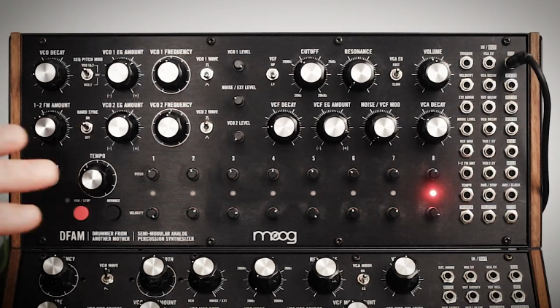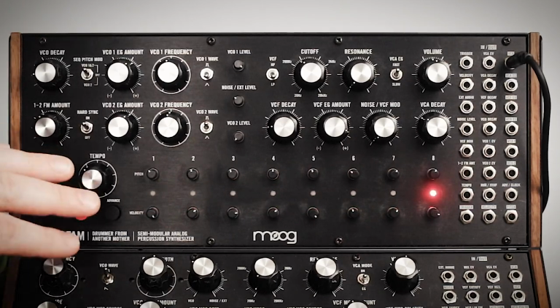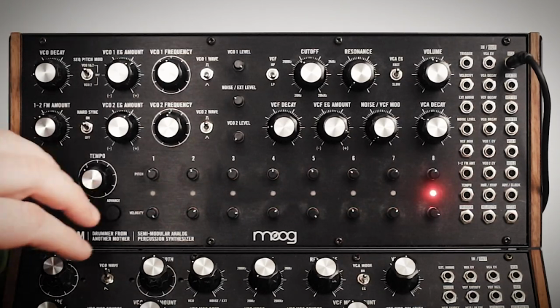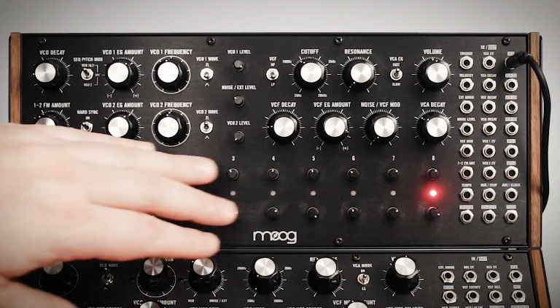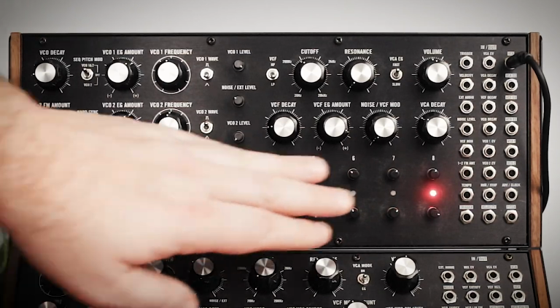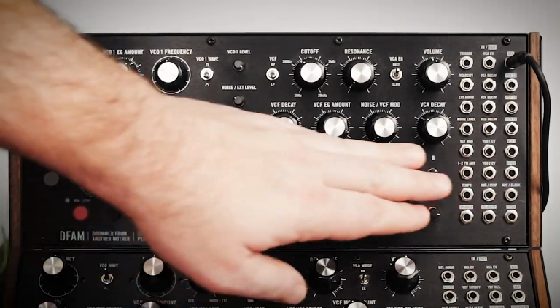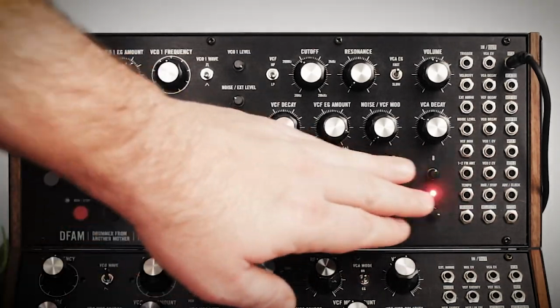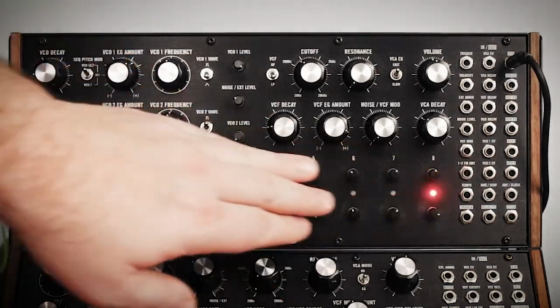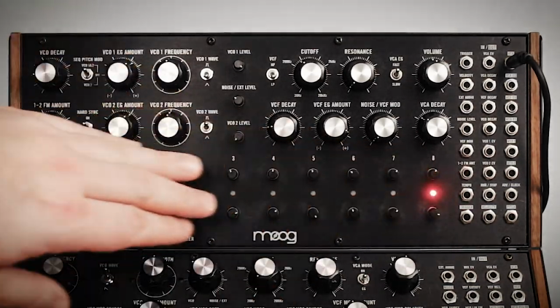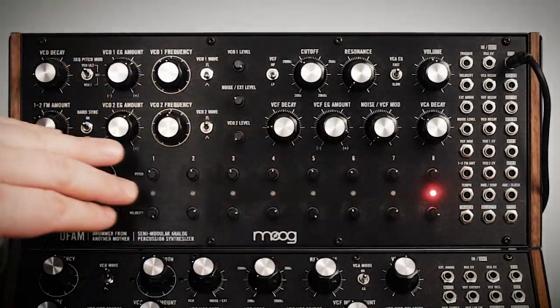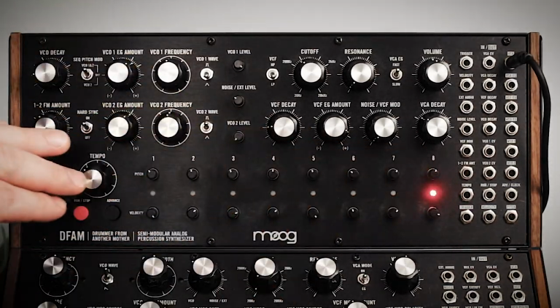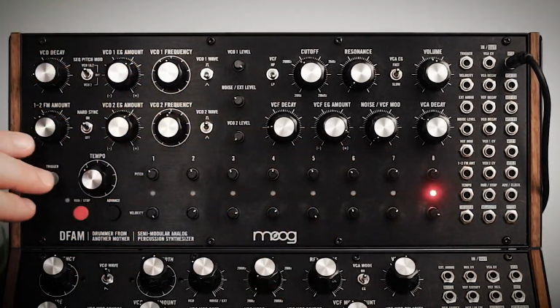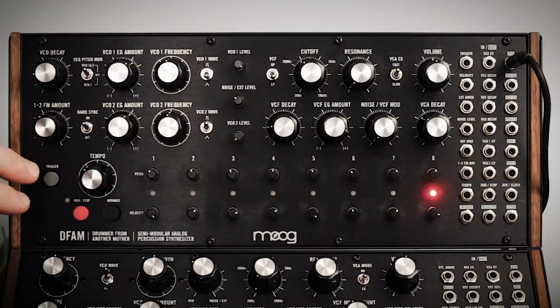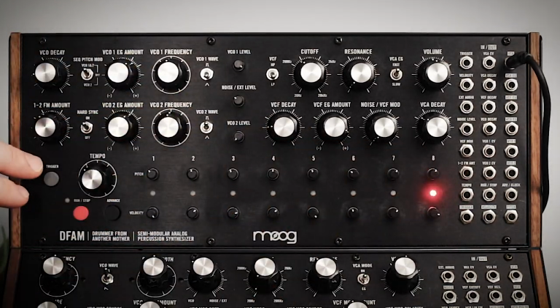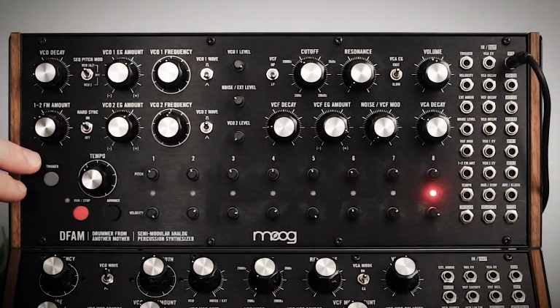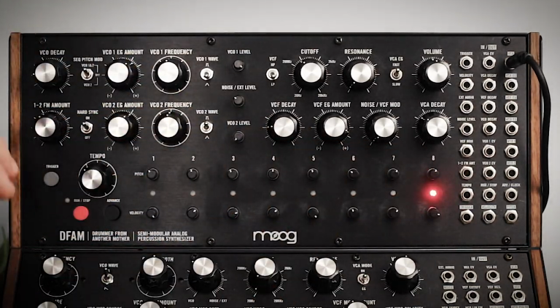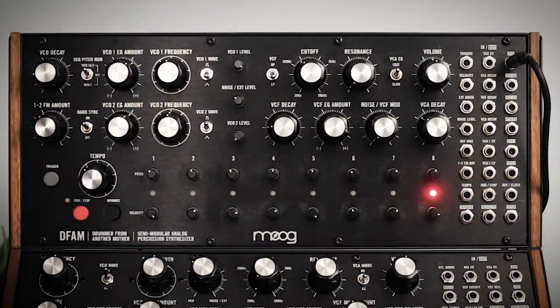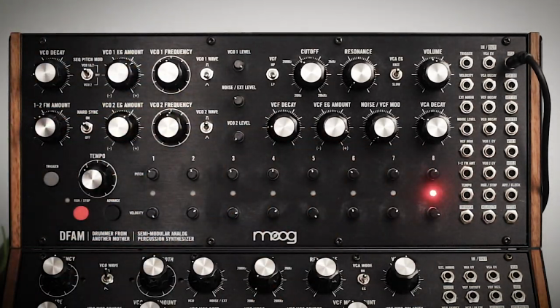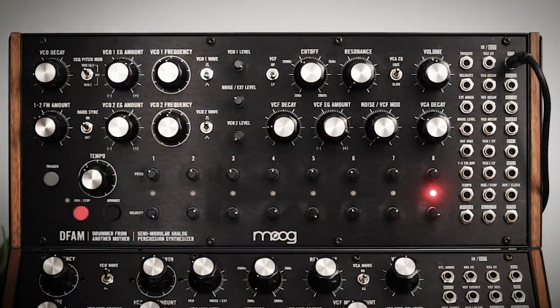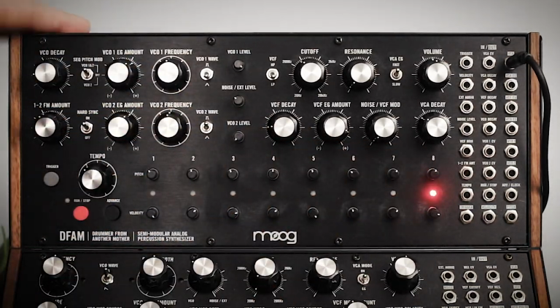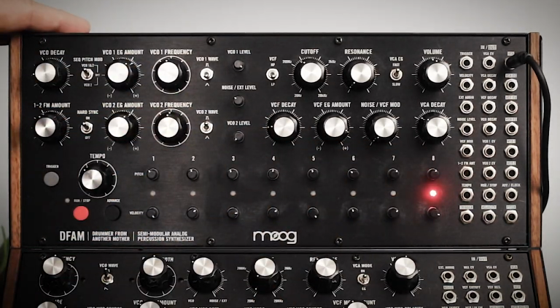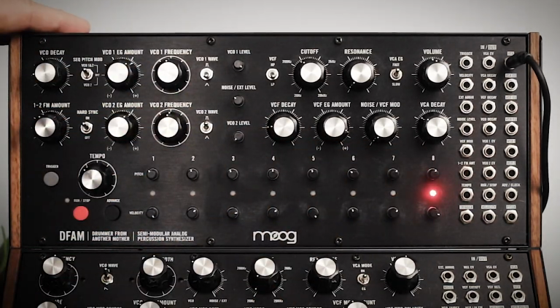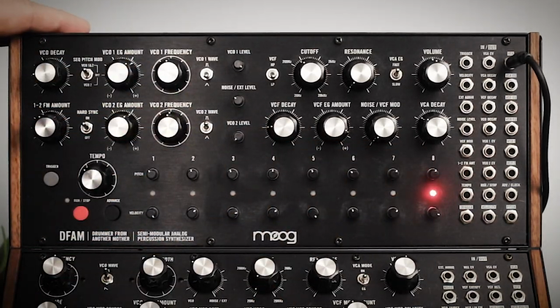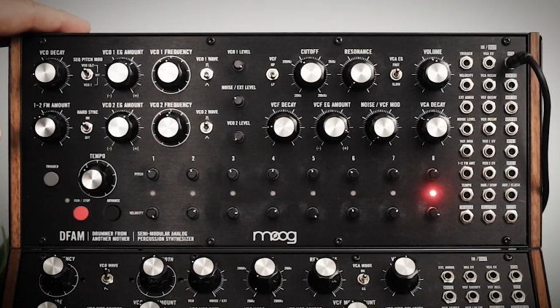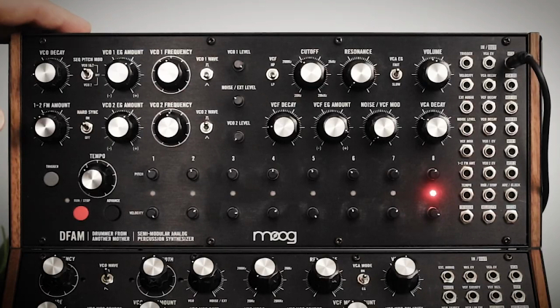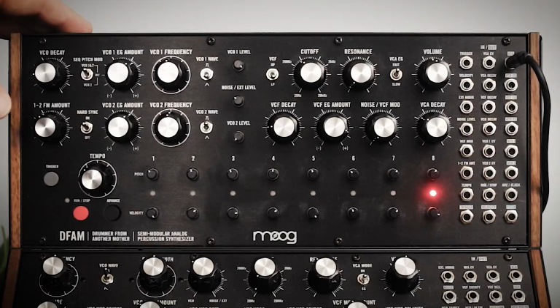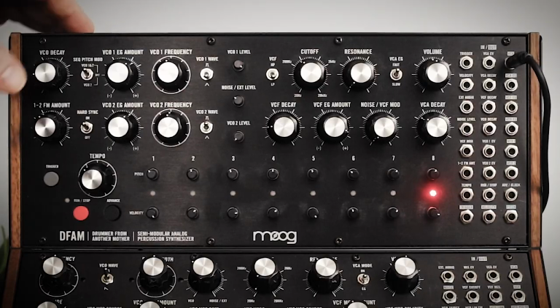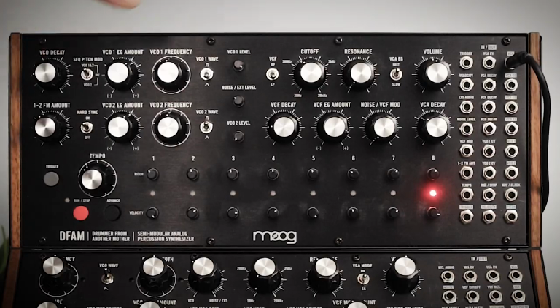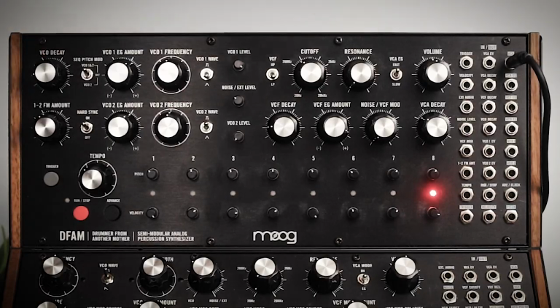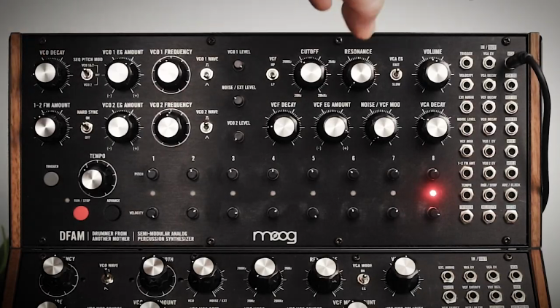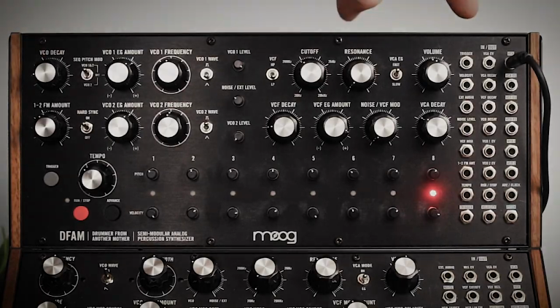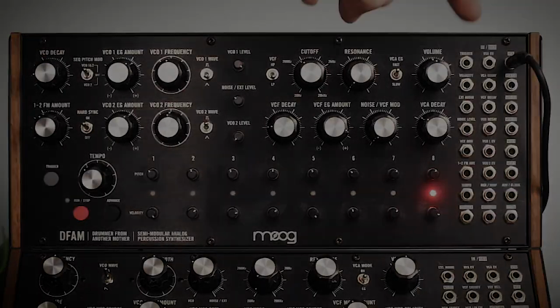So that shows you how the sequencer works. In the next video, I'm going to jump into the patch bay.